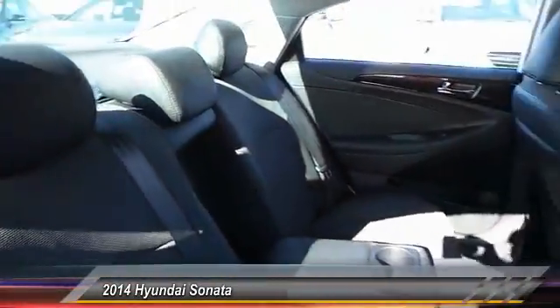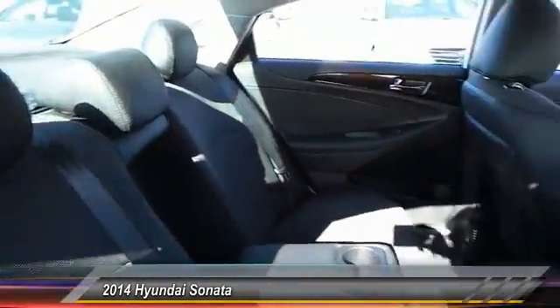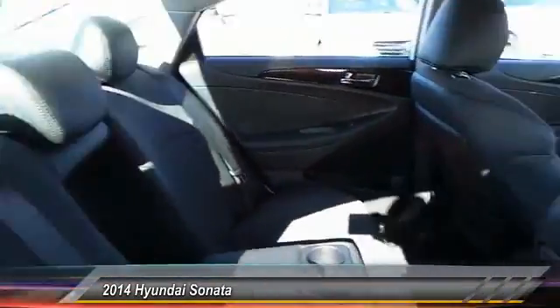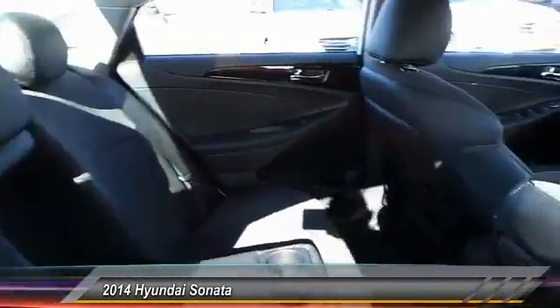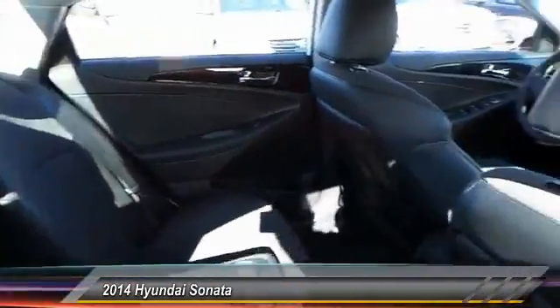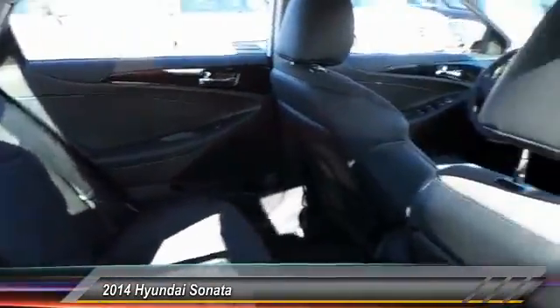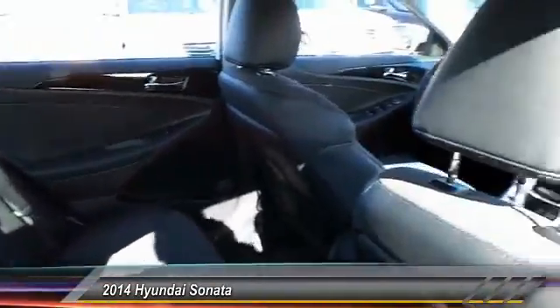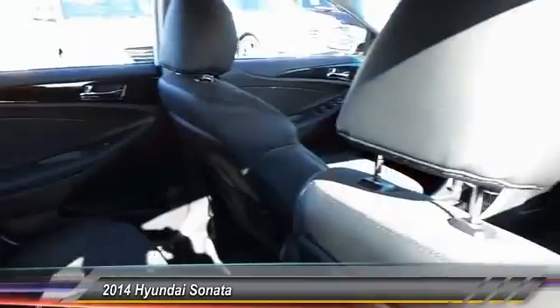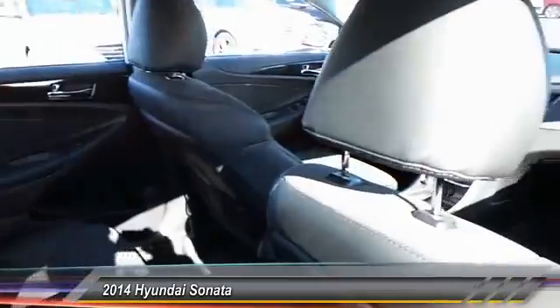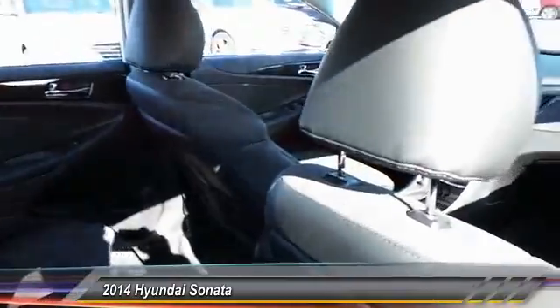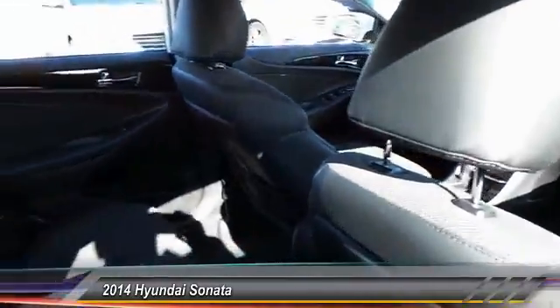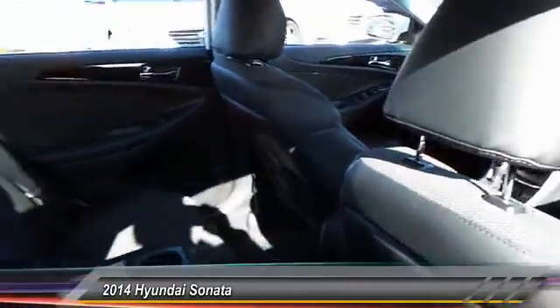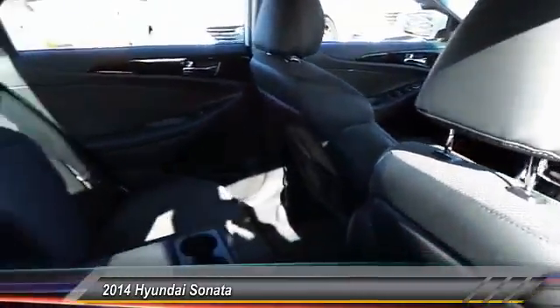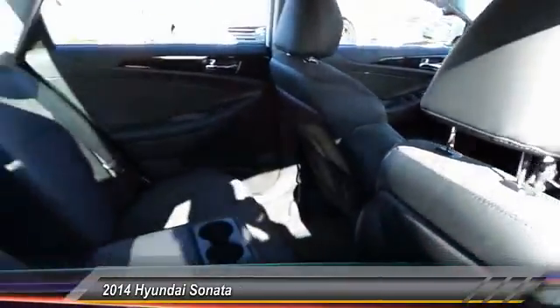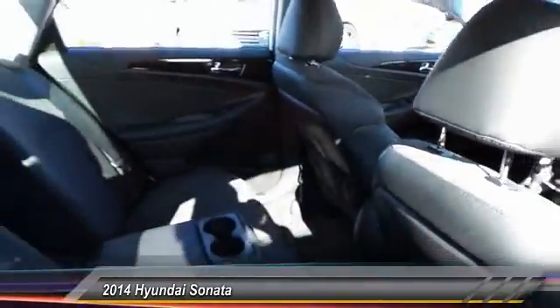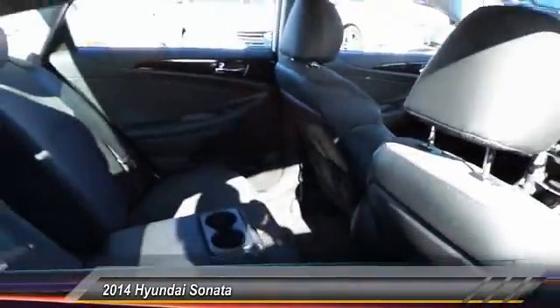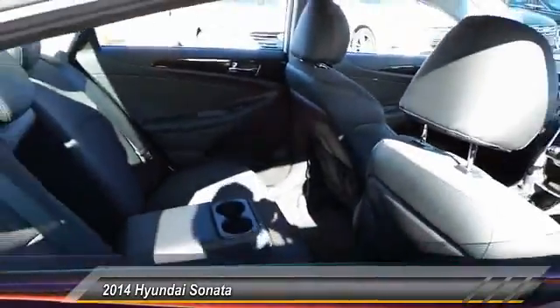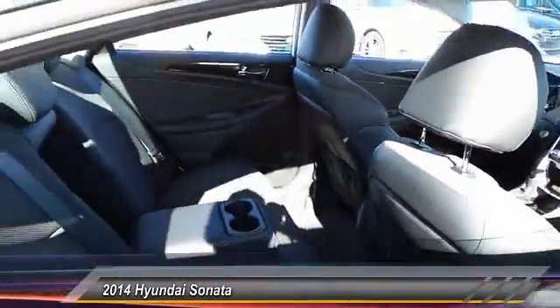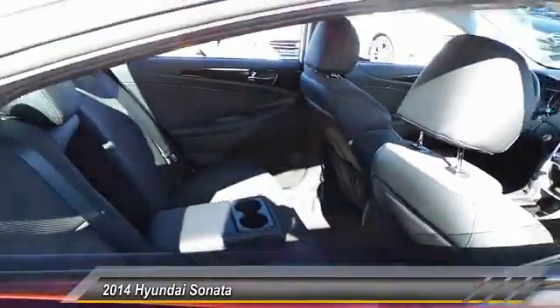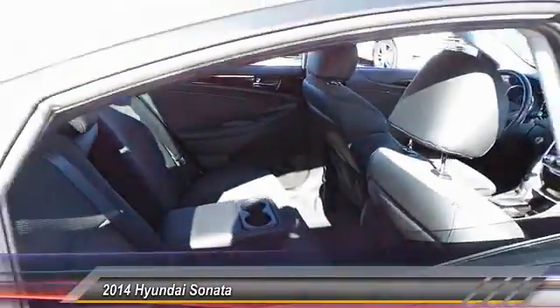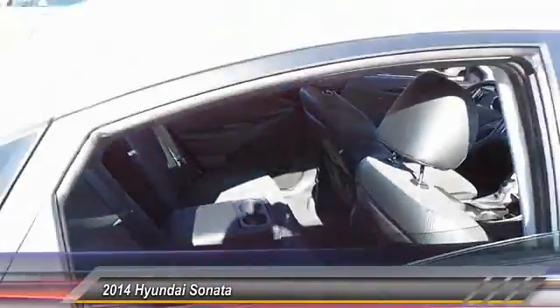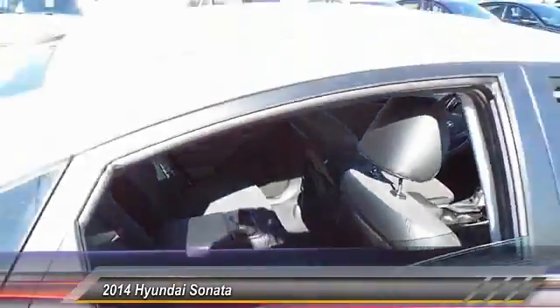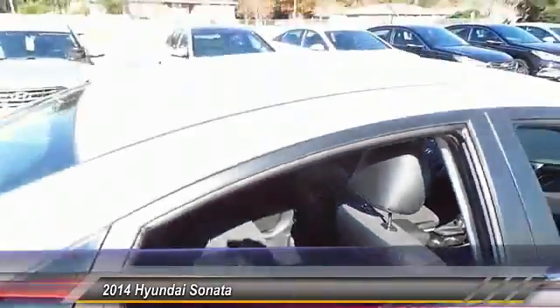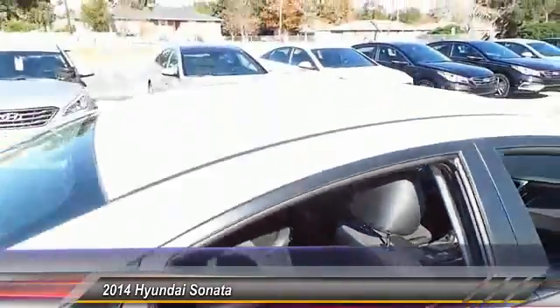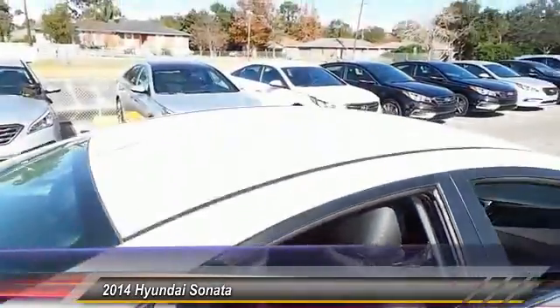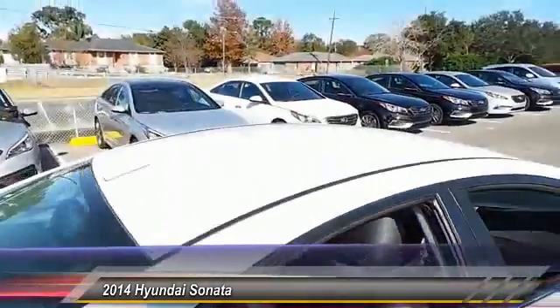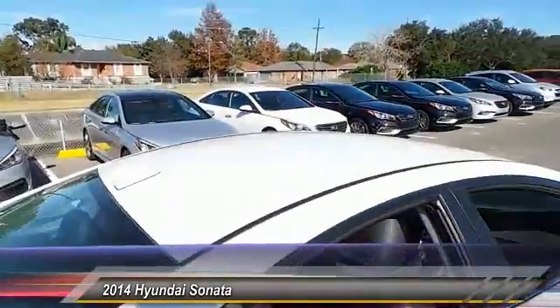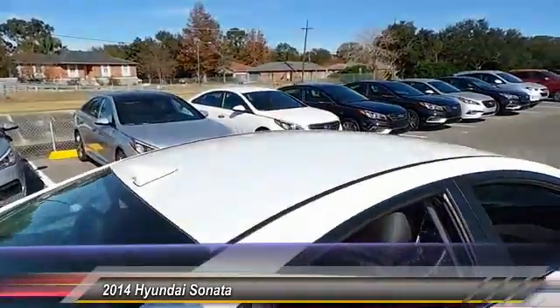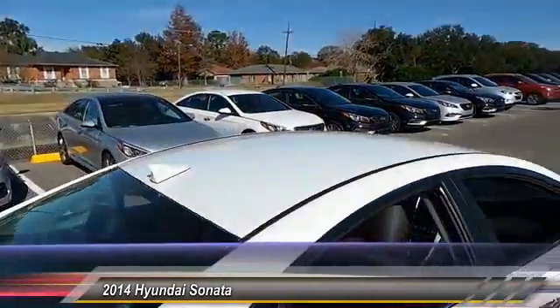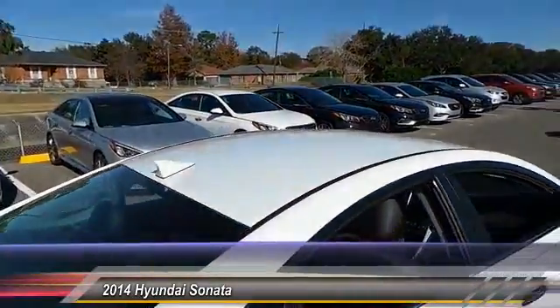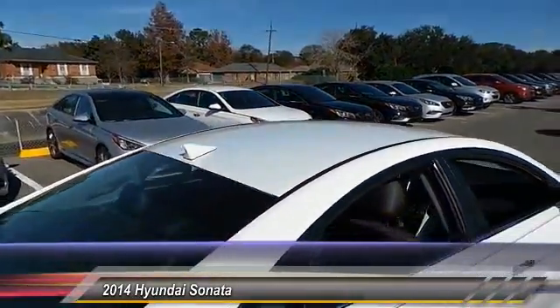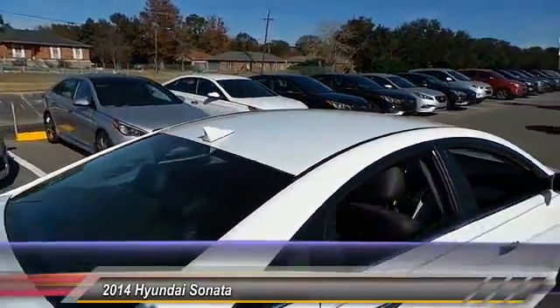This vehicle has less than 6,000 miles. Here are some of this vehicle's great options.